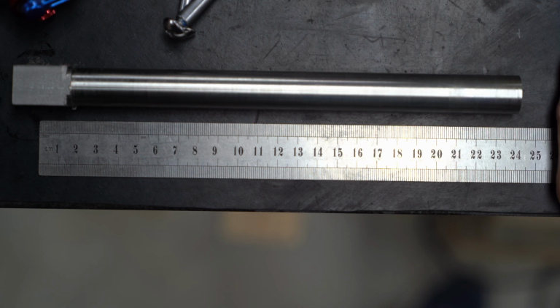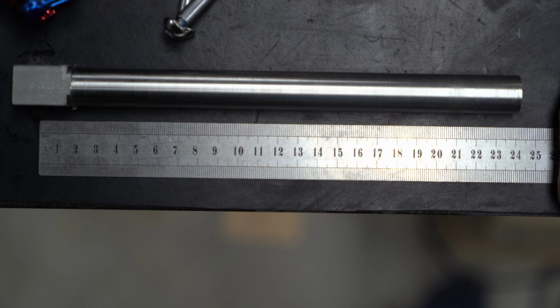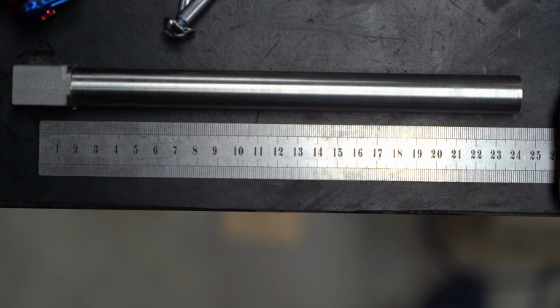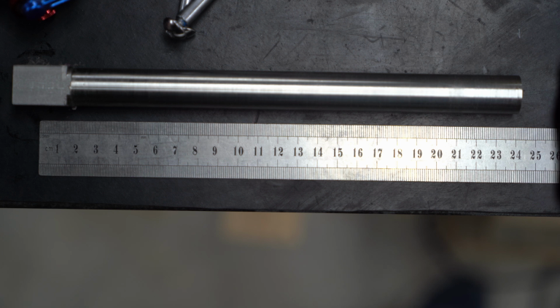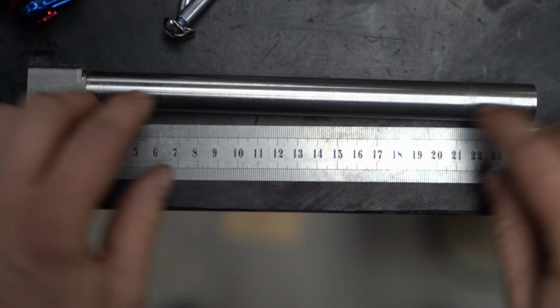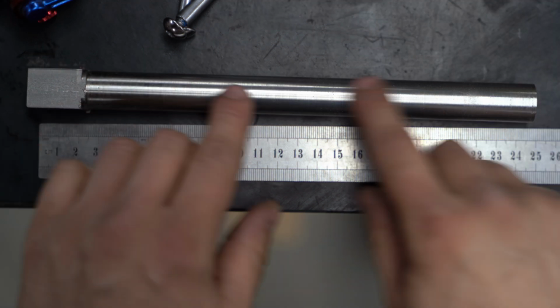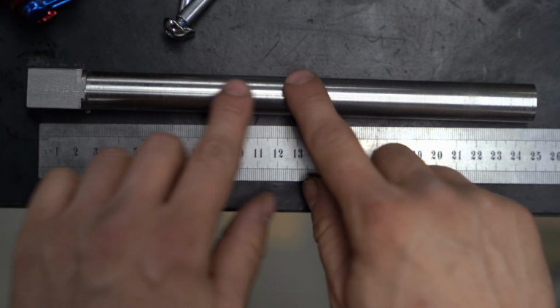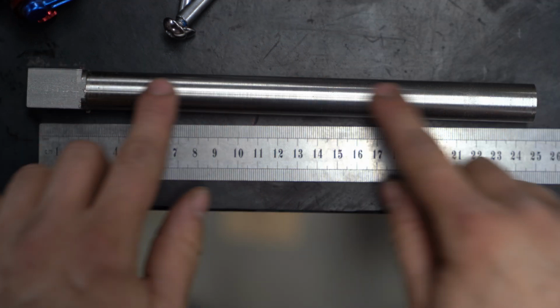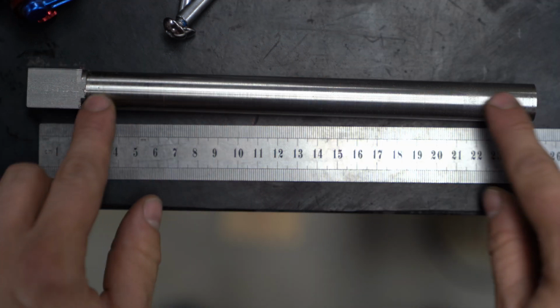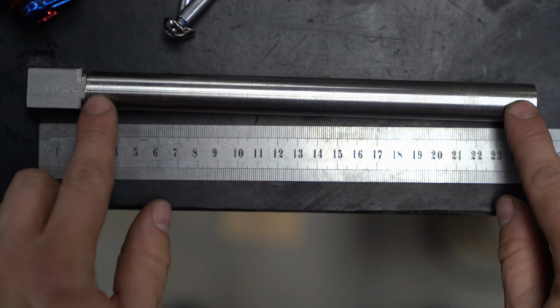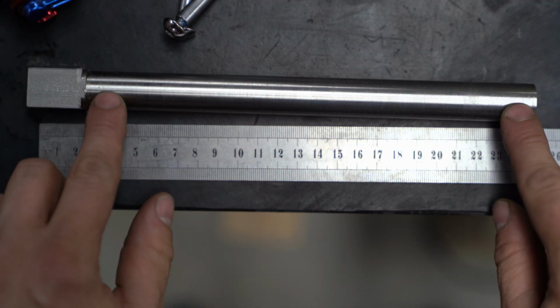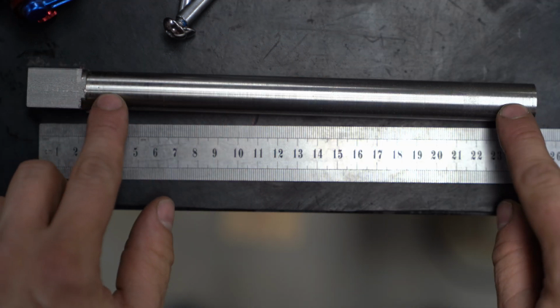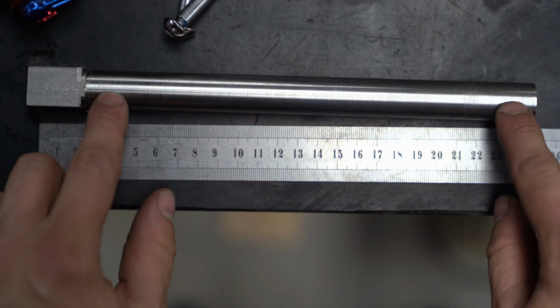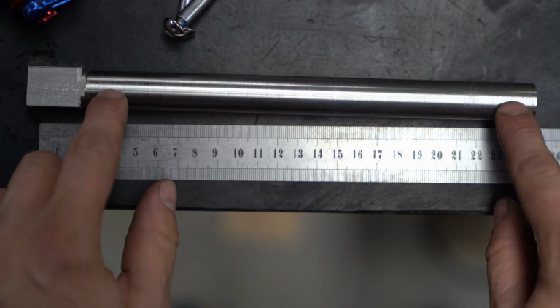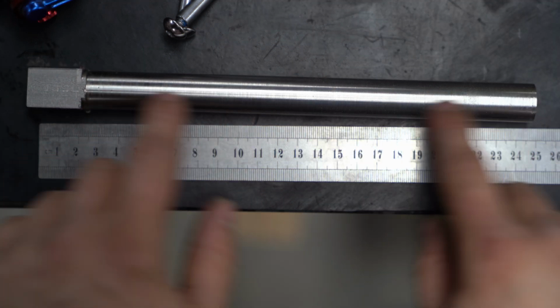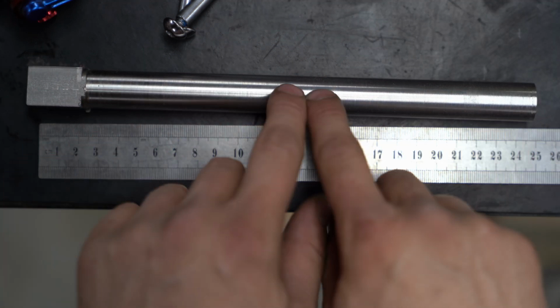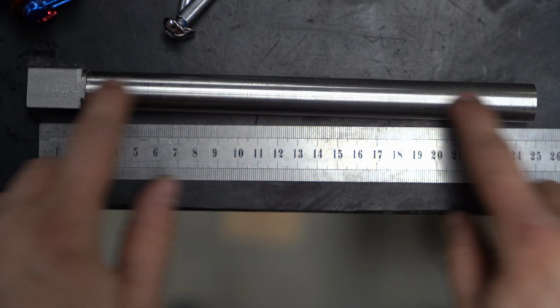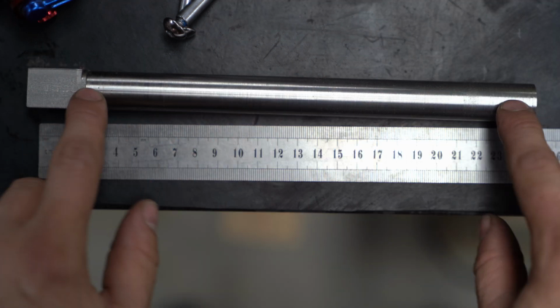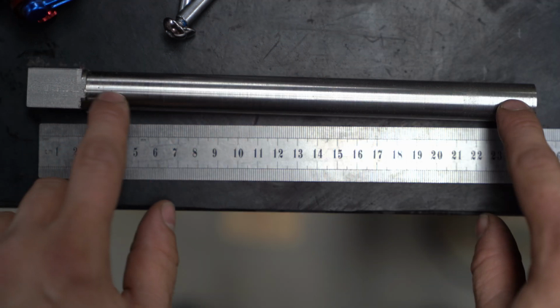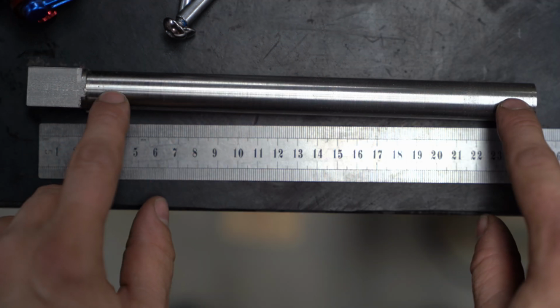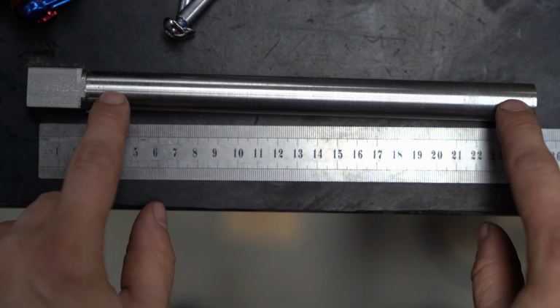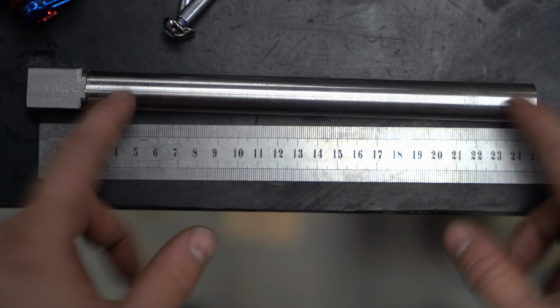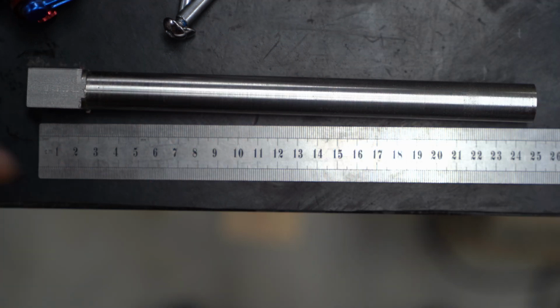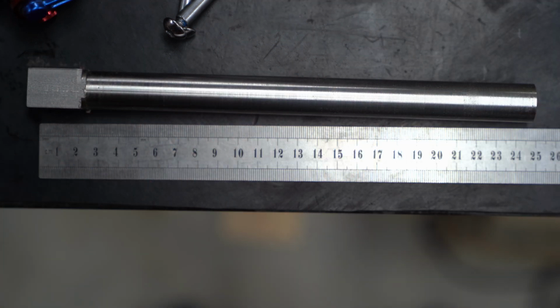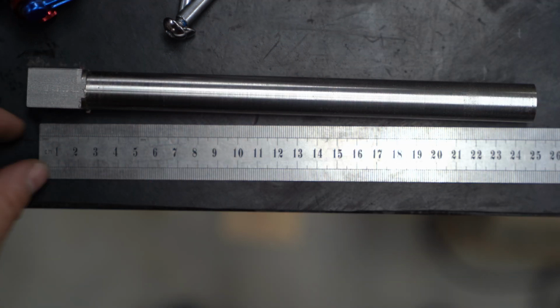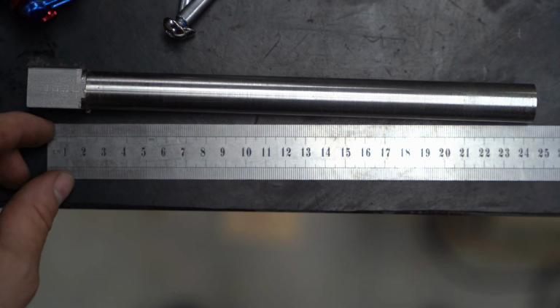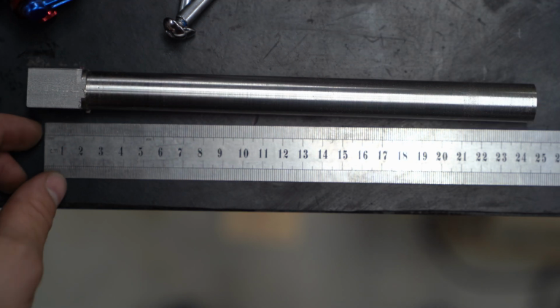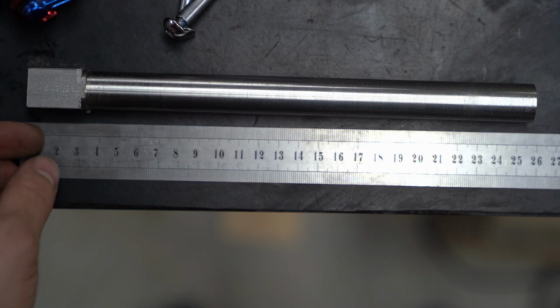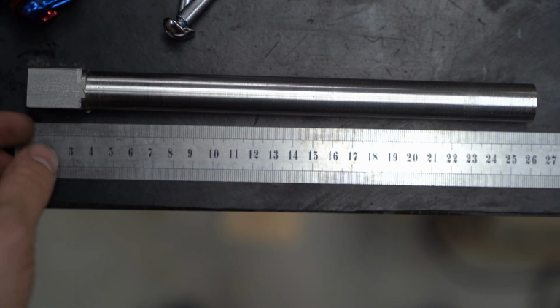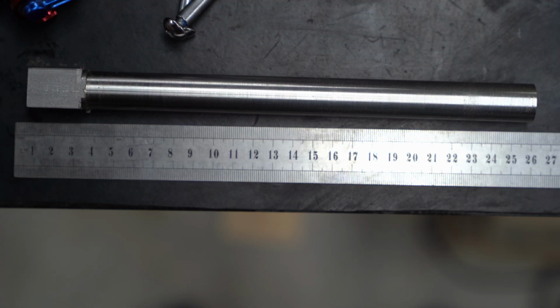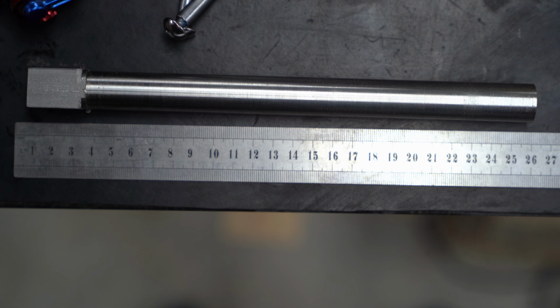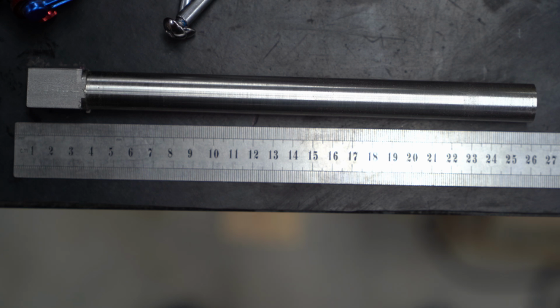It was only about 0.2 millimeters over 200, which is not much taper.